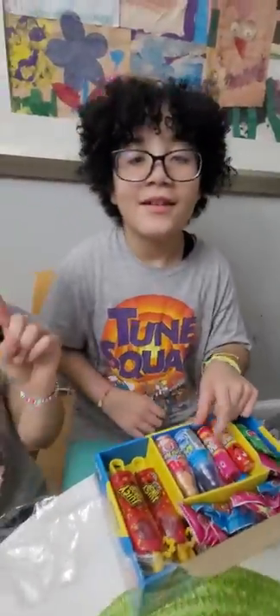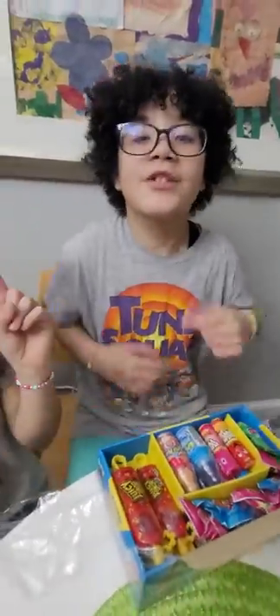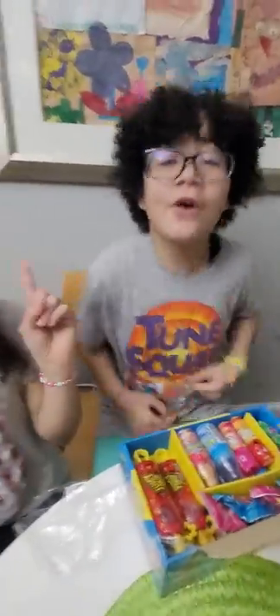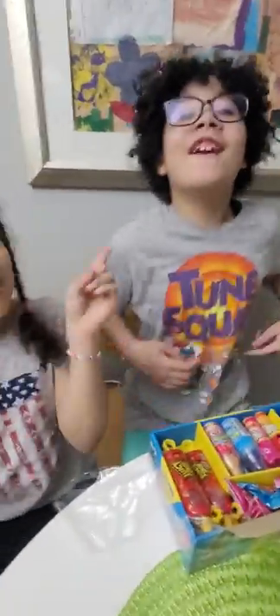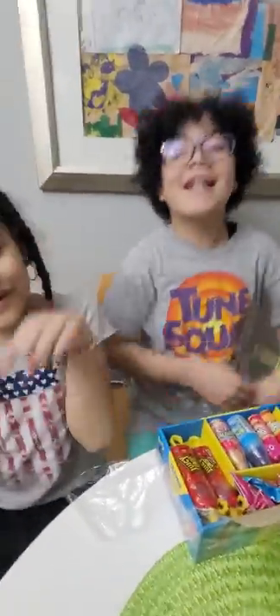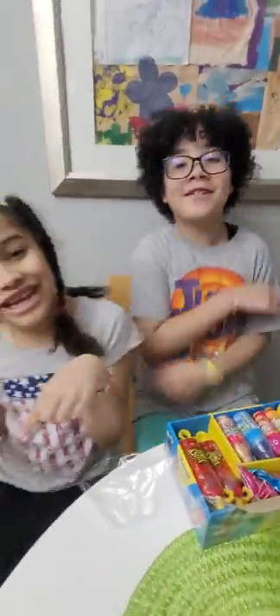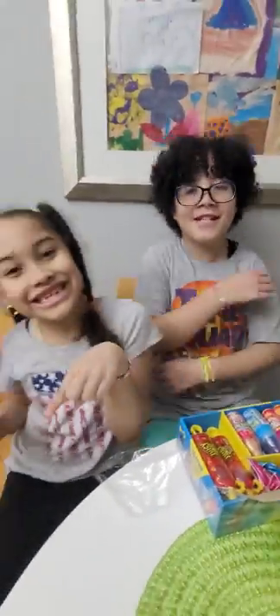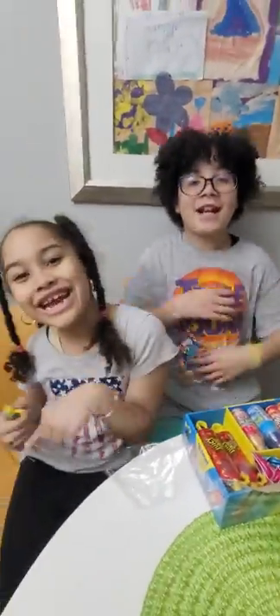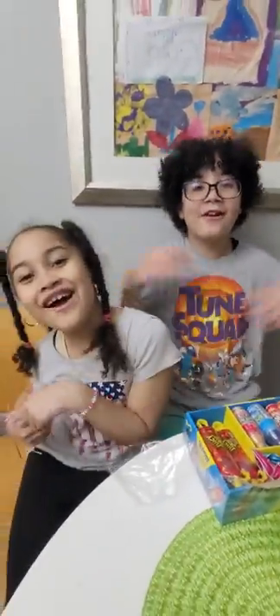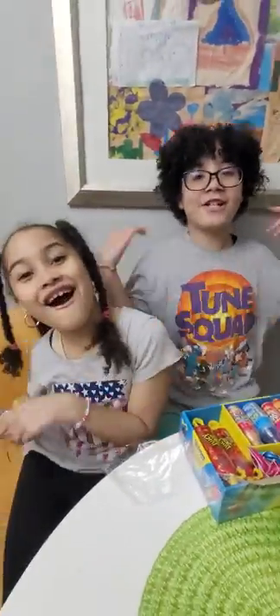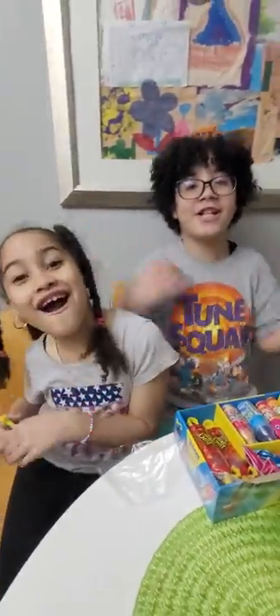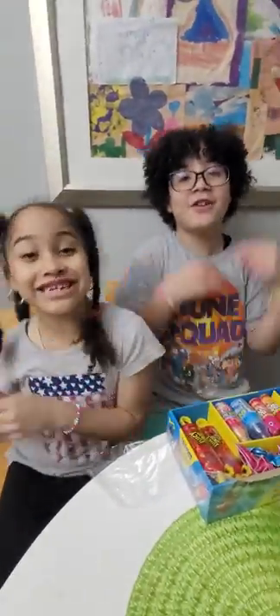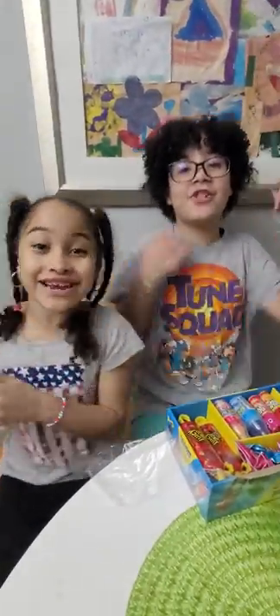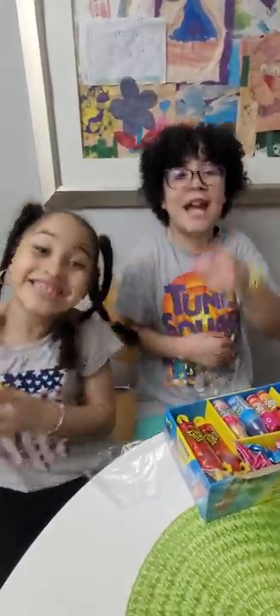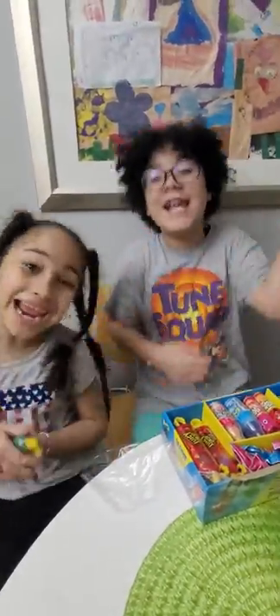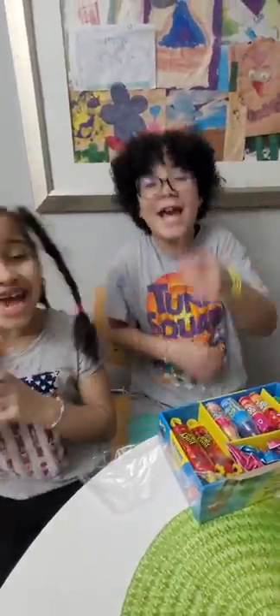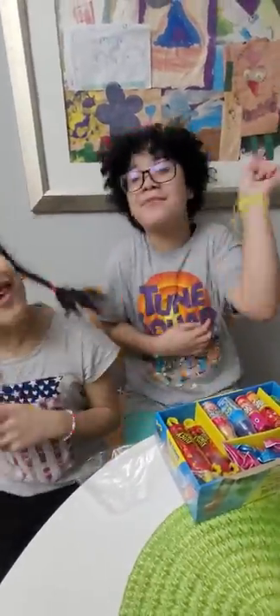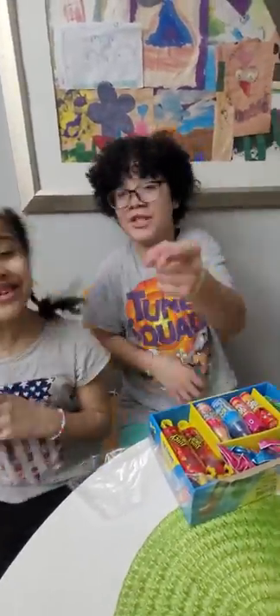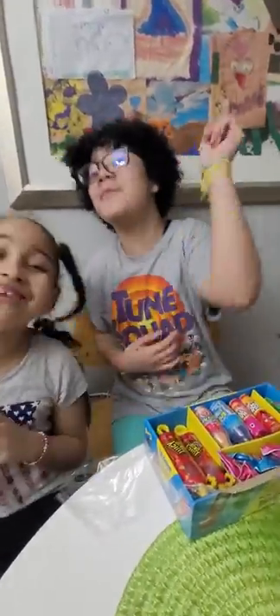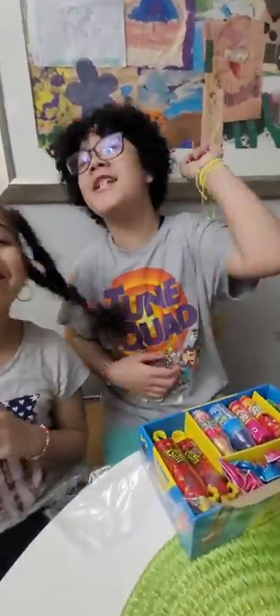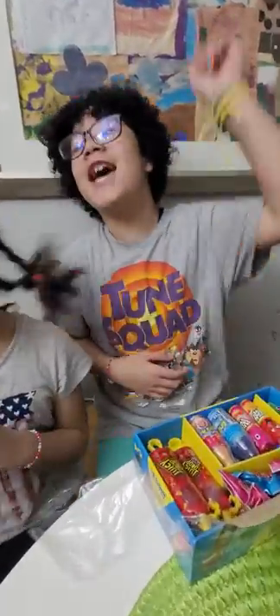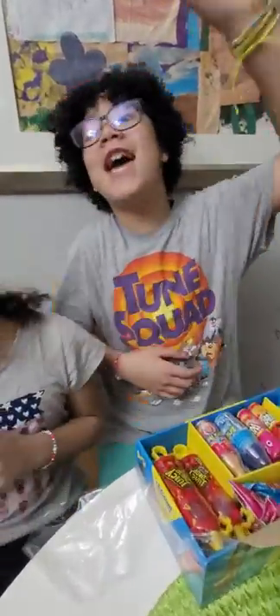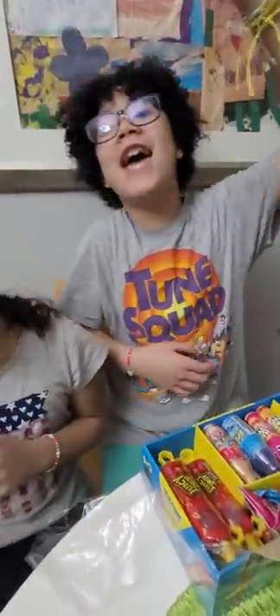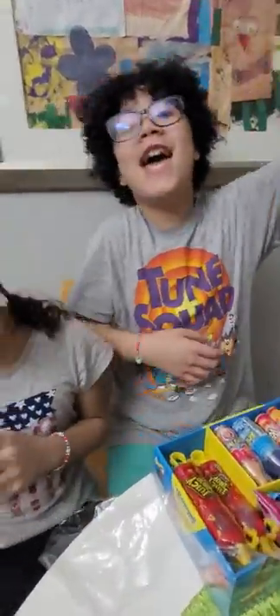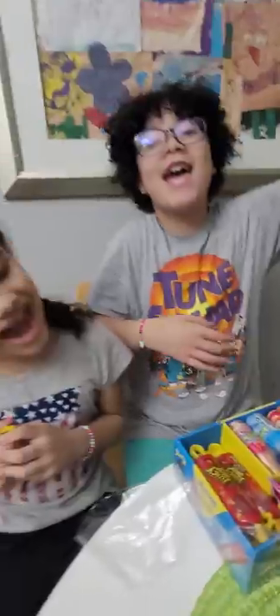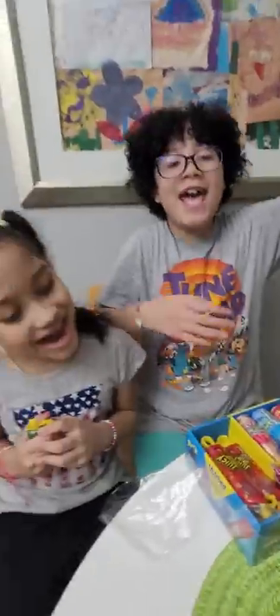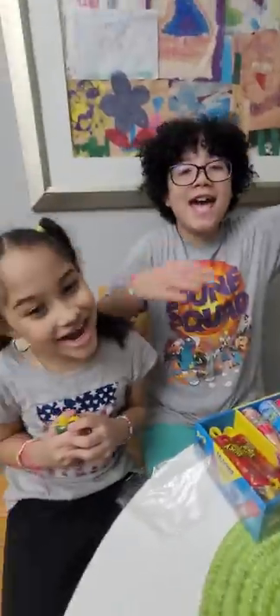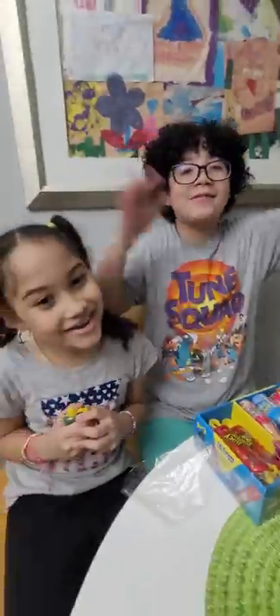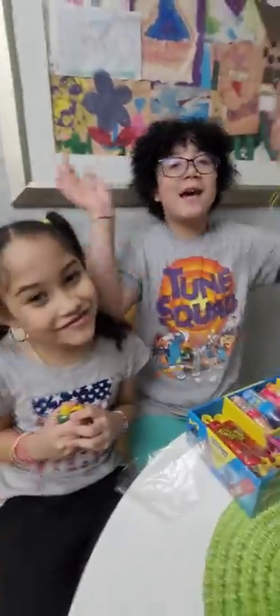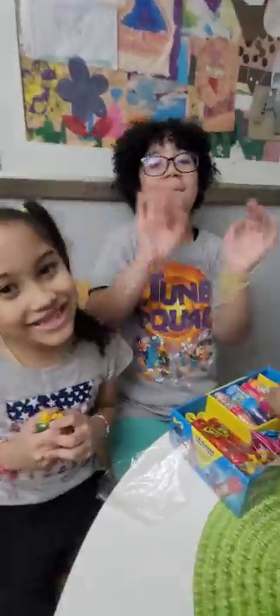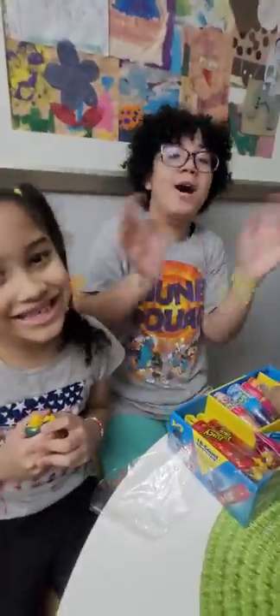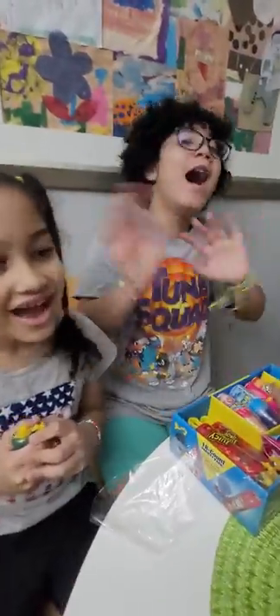Don't forget to check out our channel, Jay and Jimmy Jams! Bye!